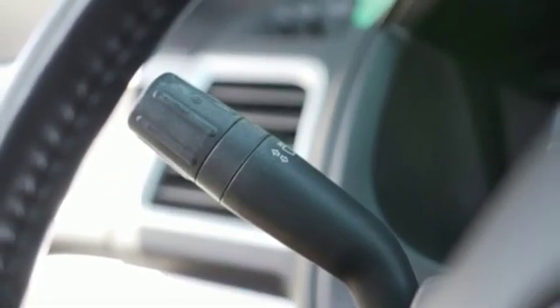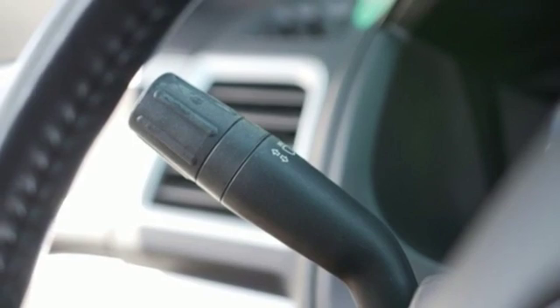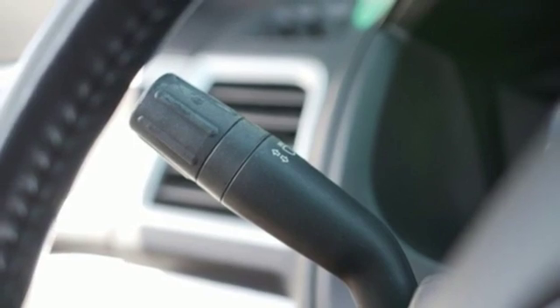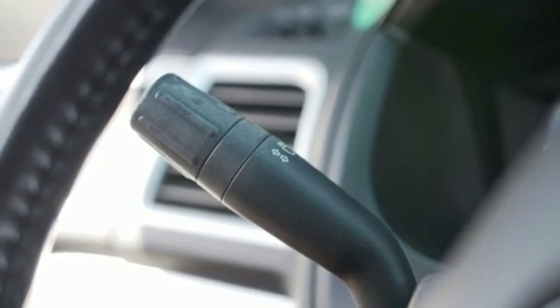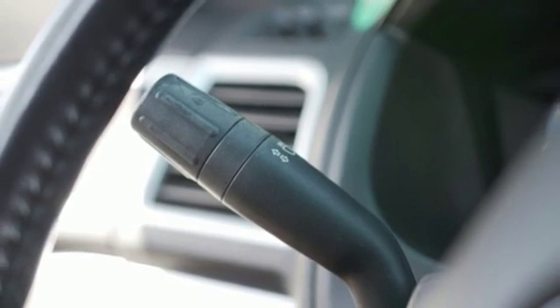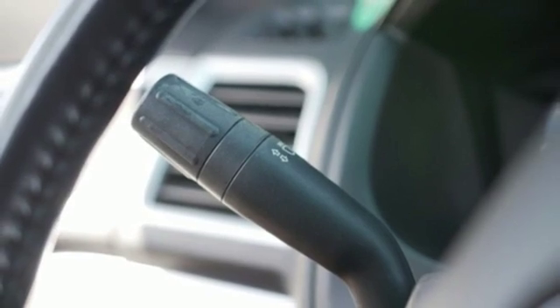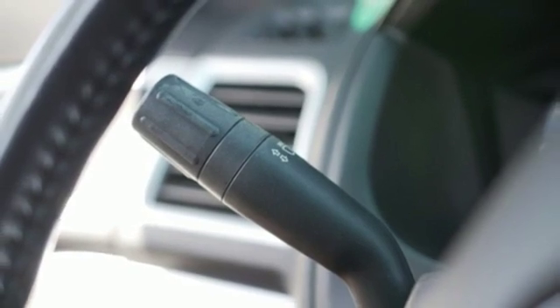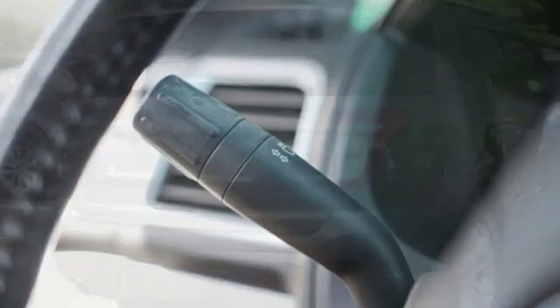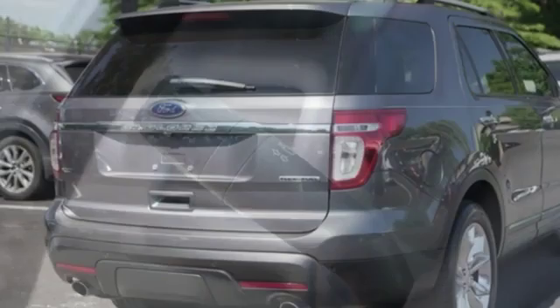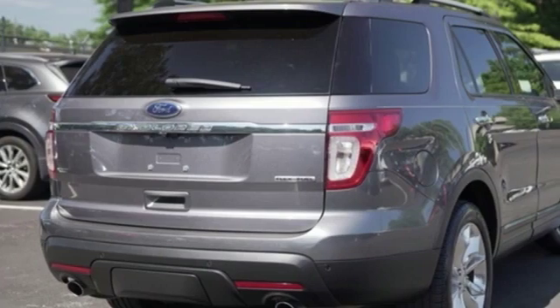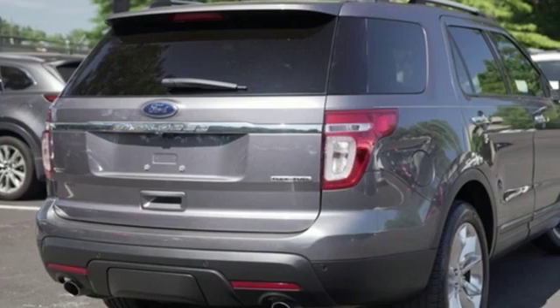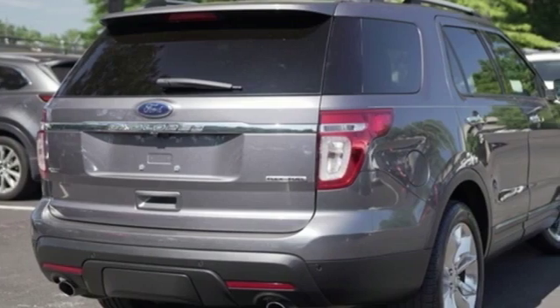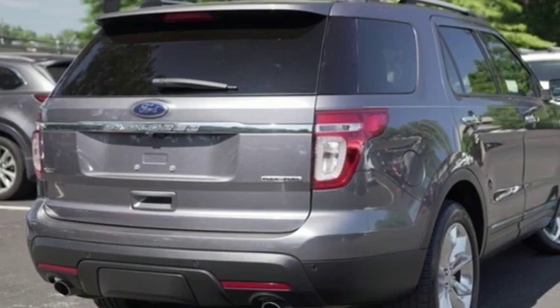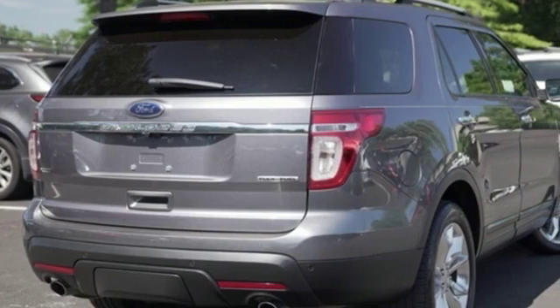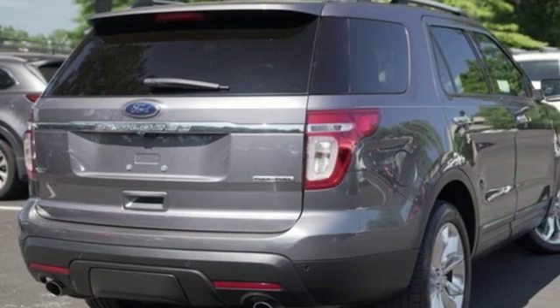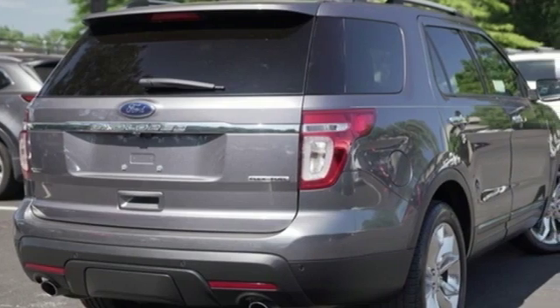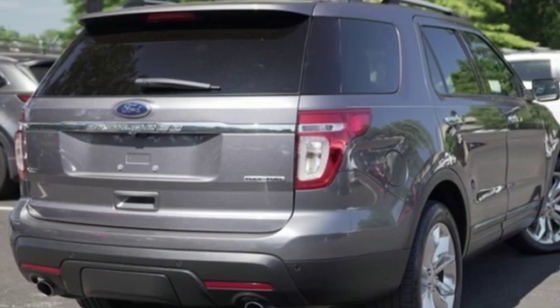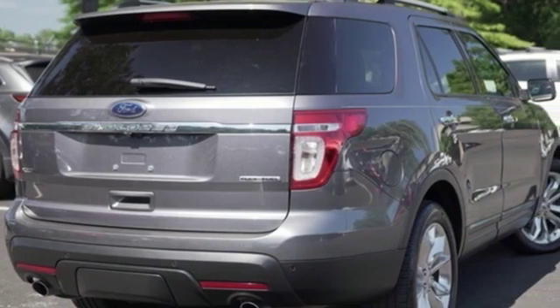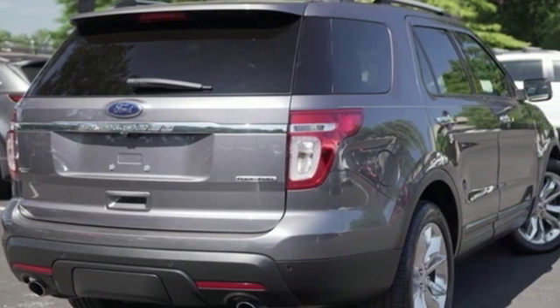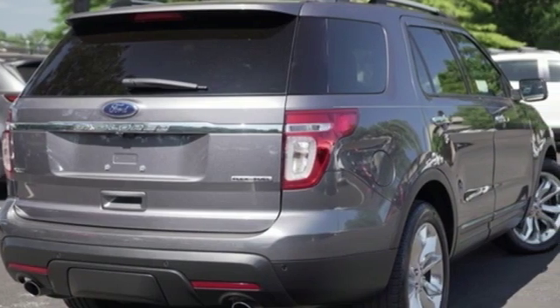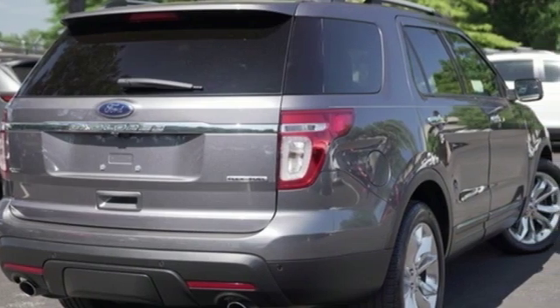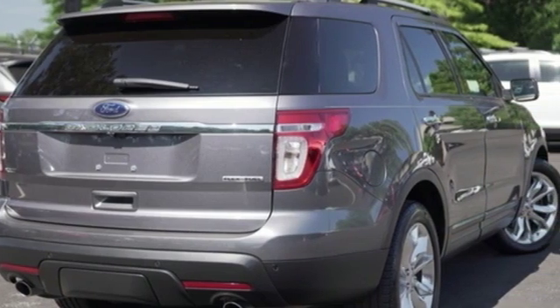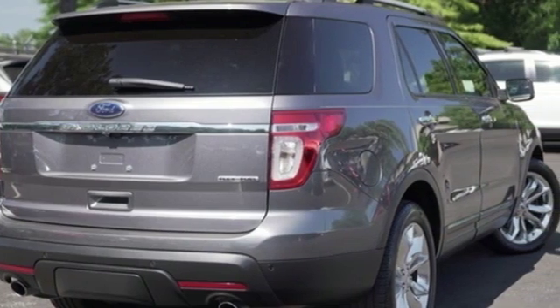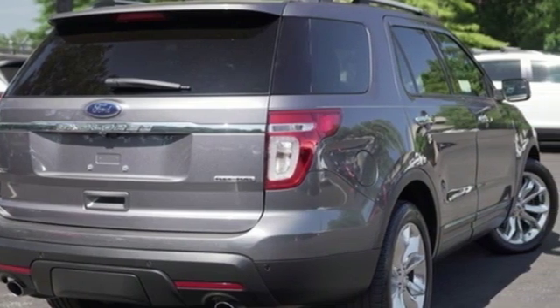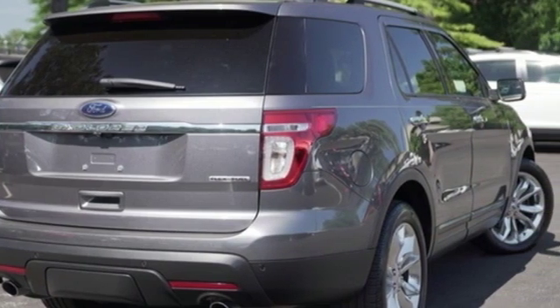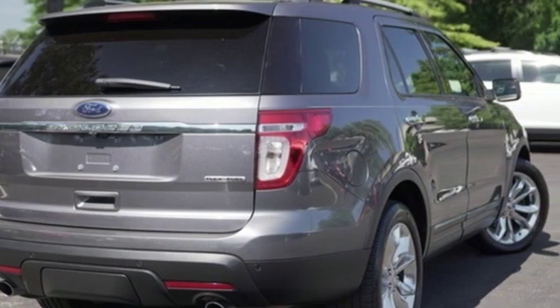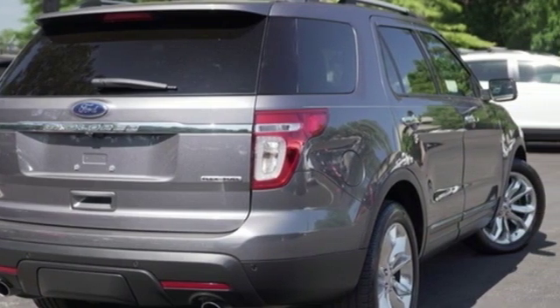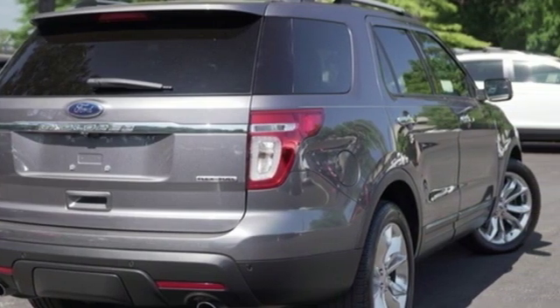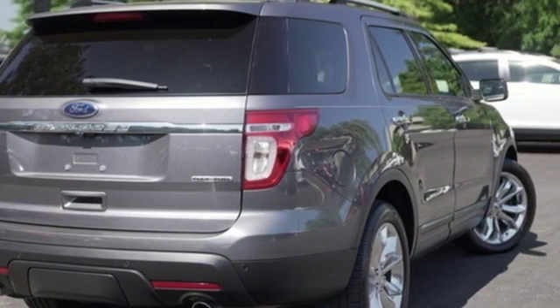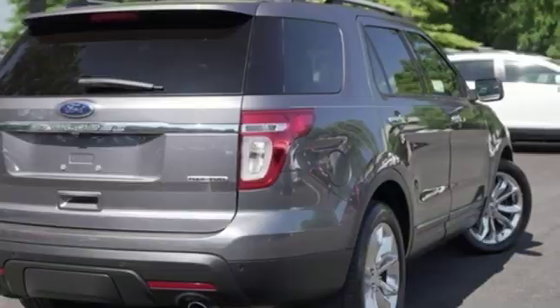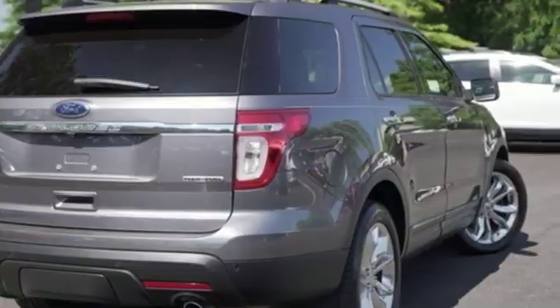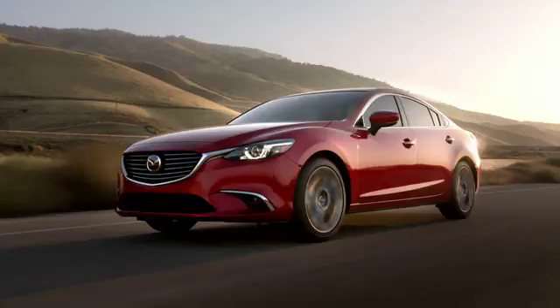Built on tradition, built to last. Ford. You'll never know until you try. Test drive it today.